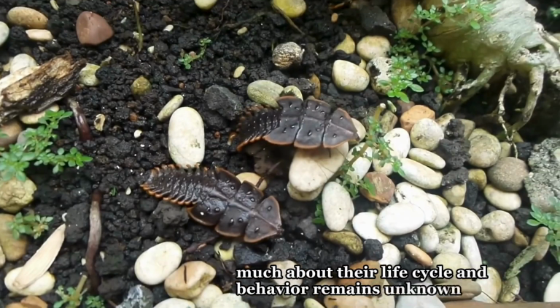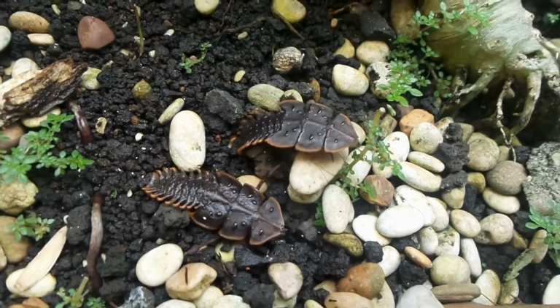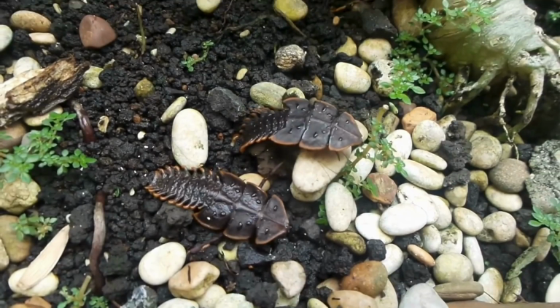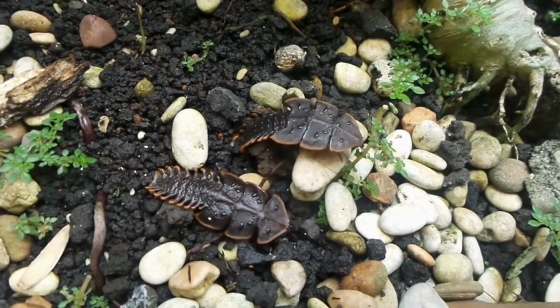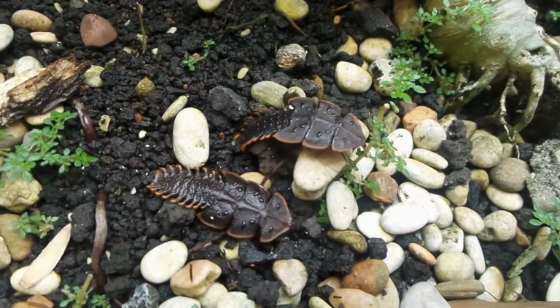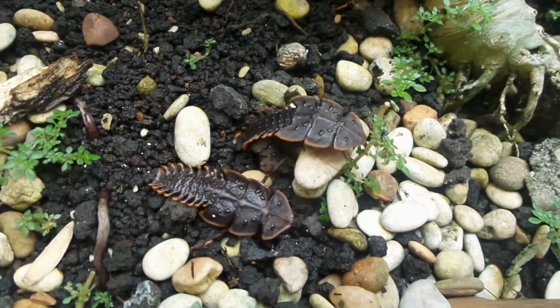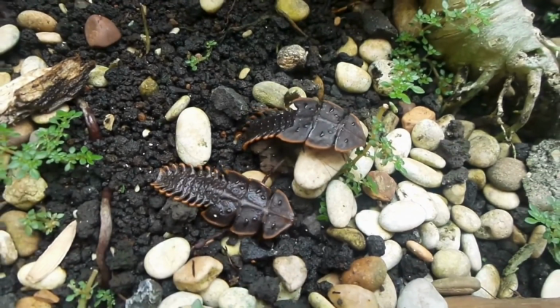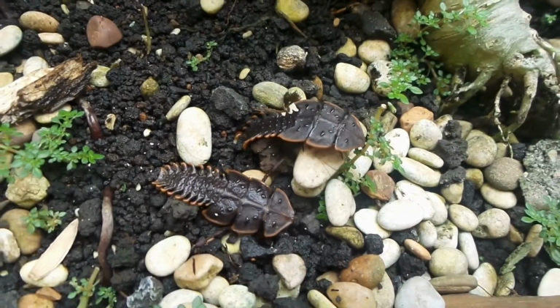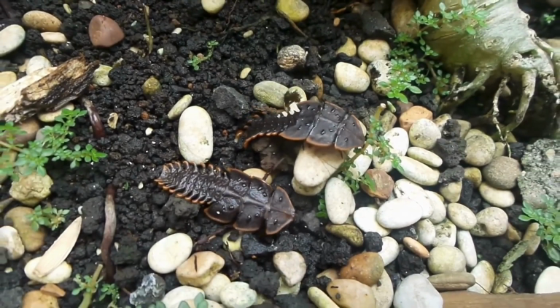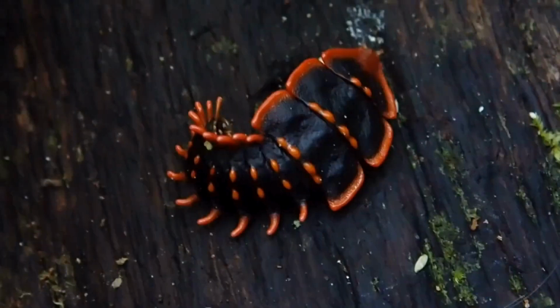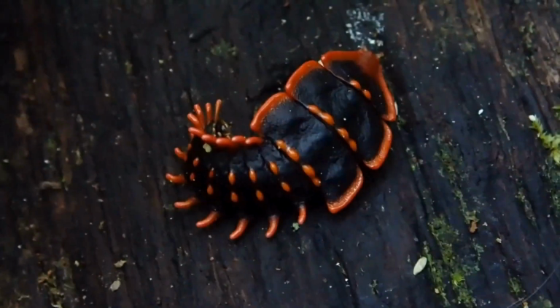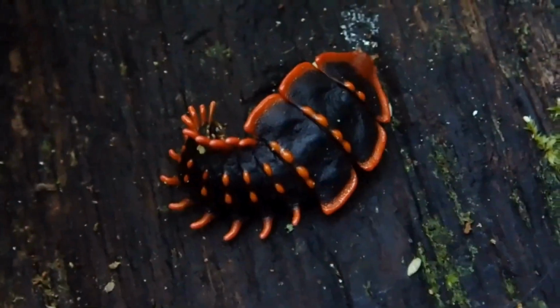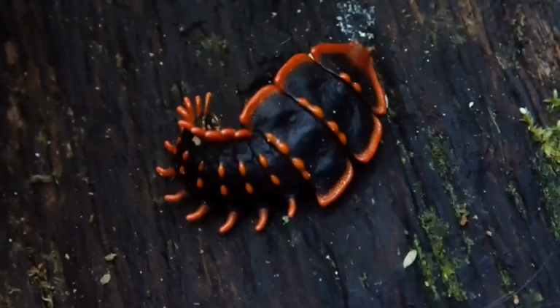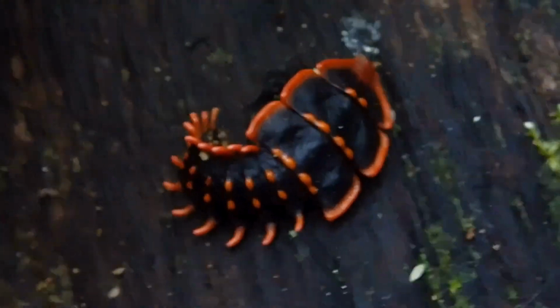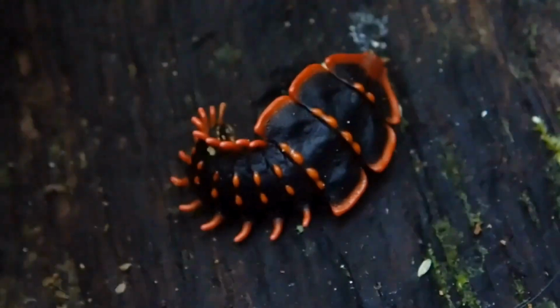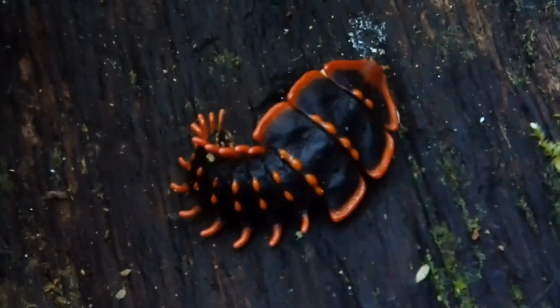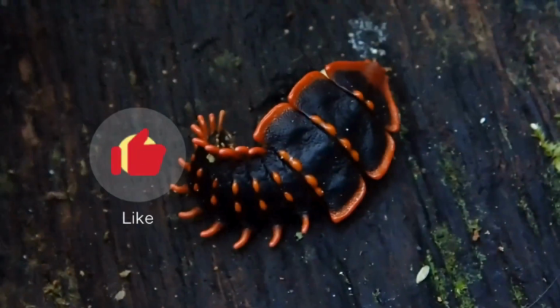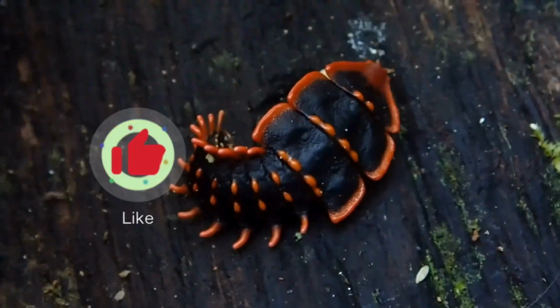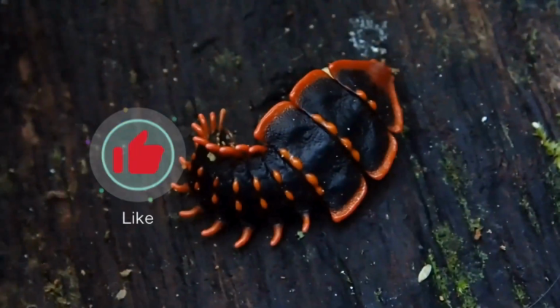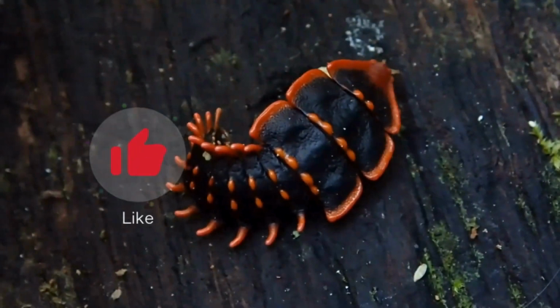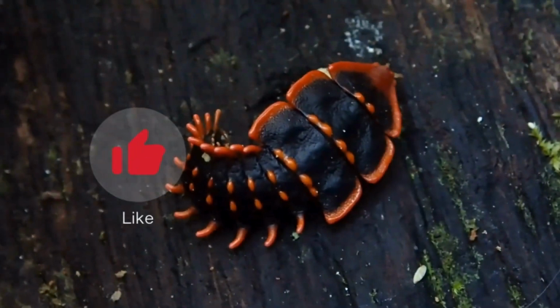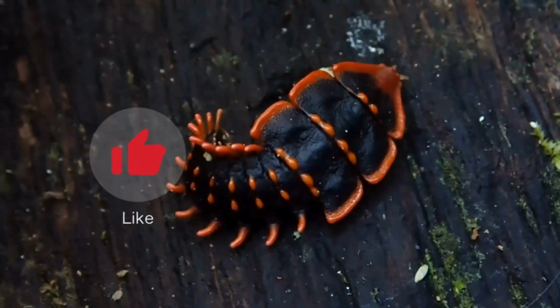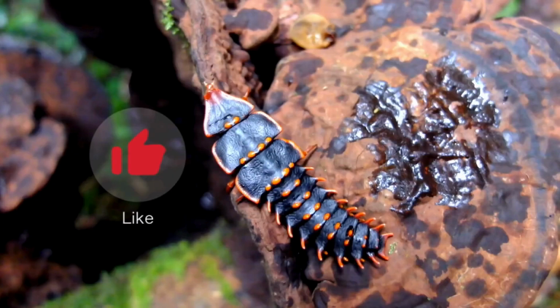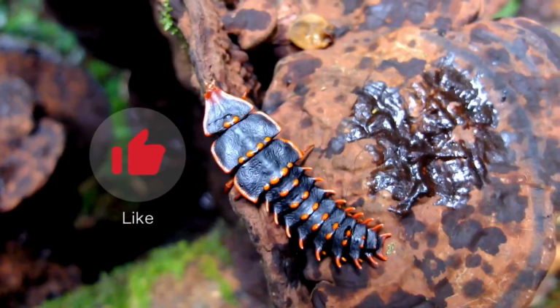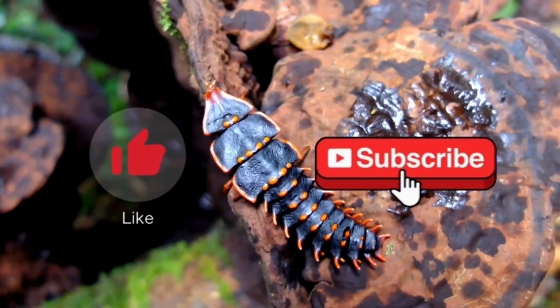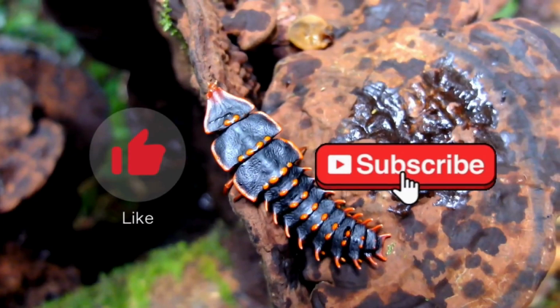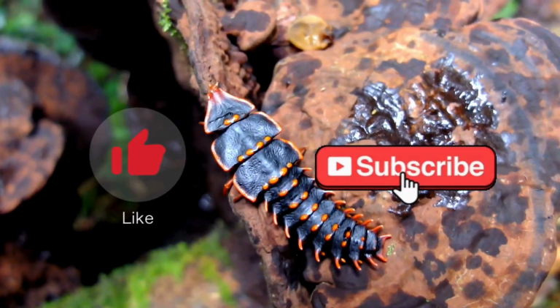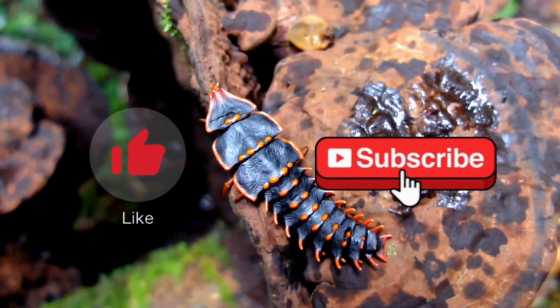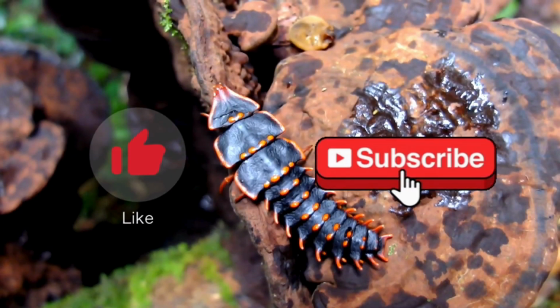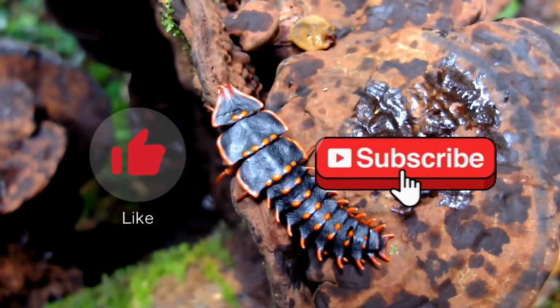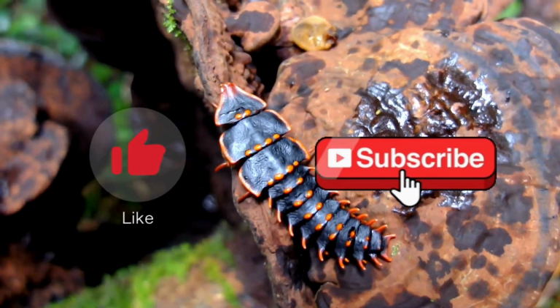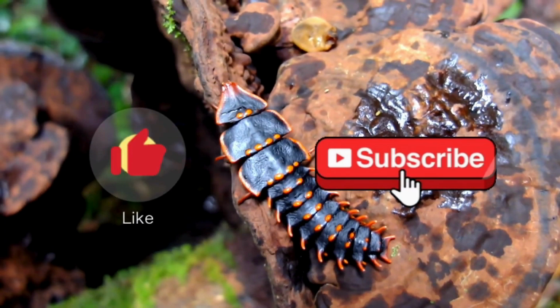If you enjoyed the video, please consider giving it a like and subscribing to the channel.